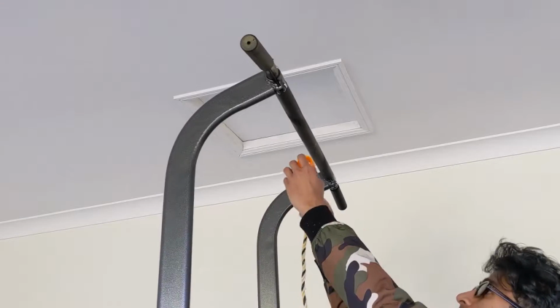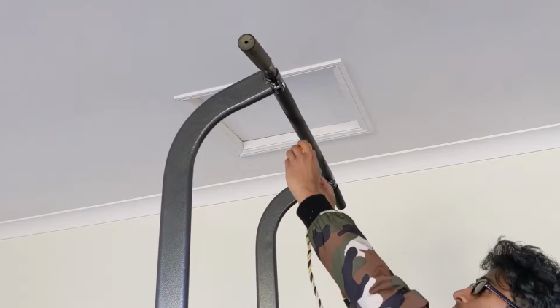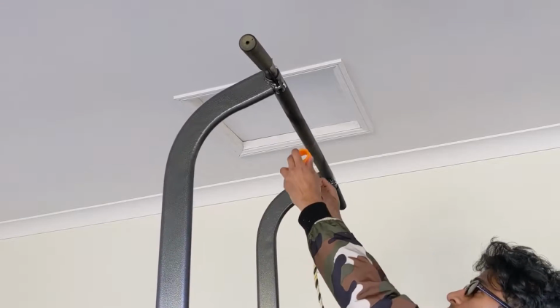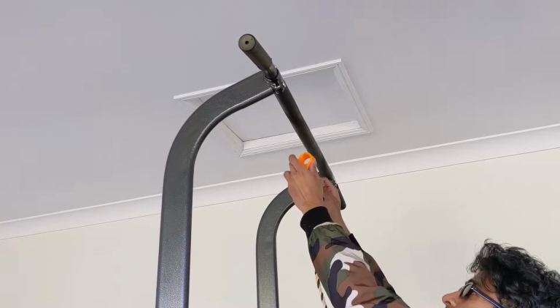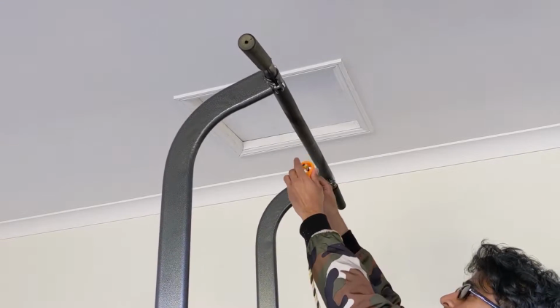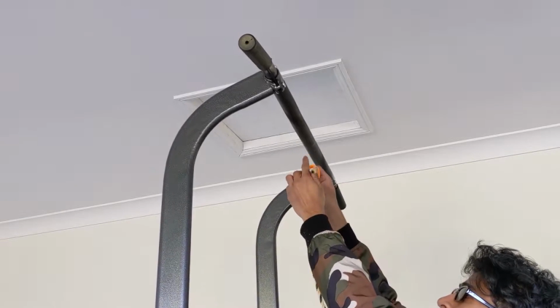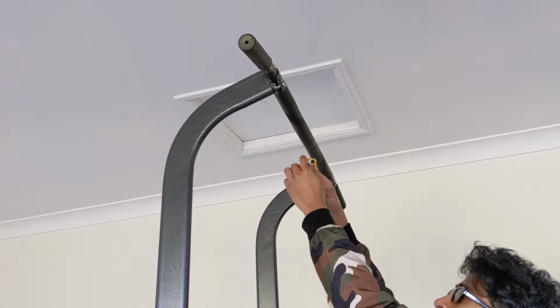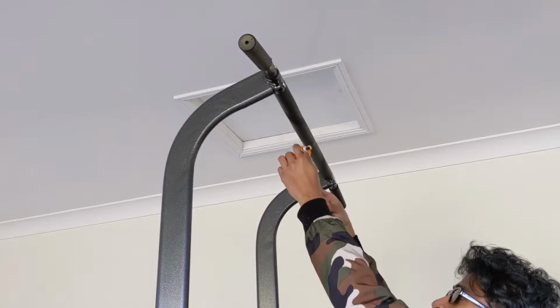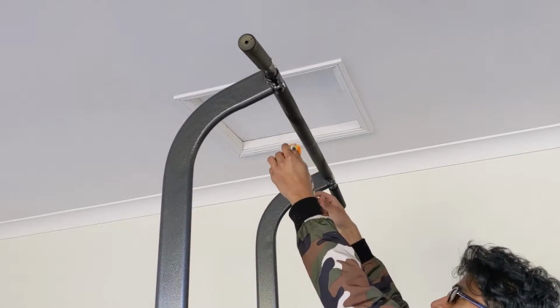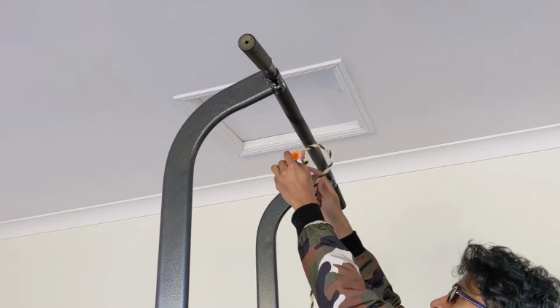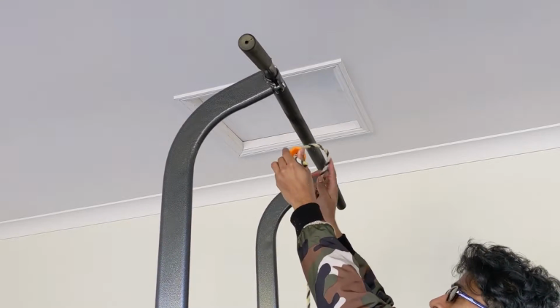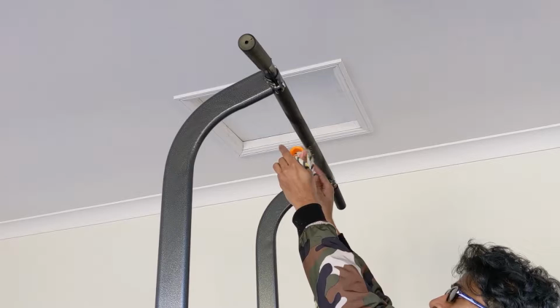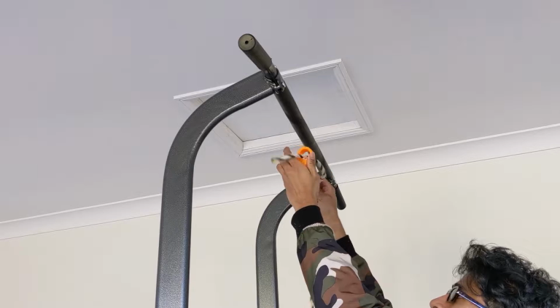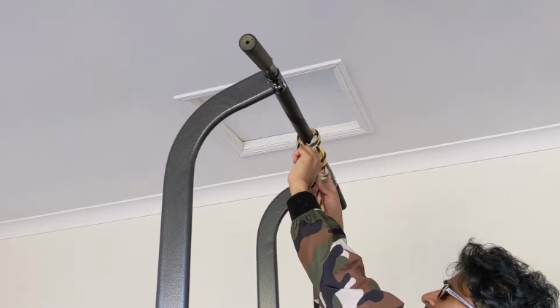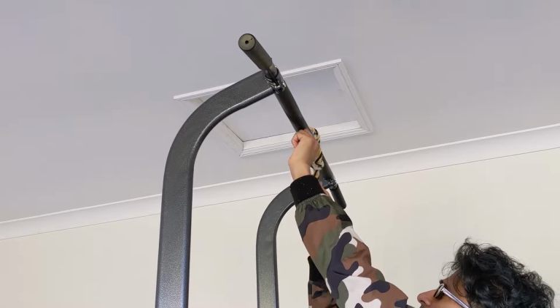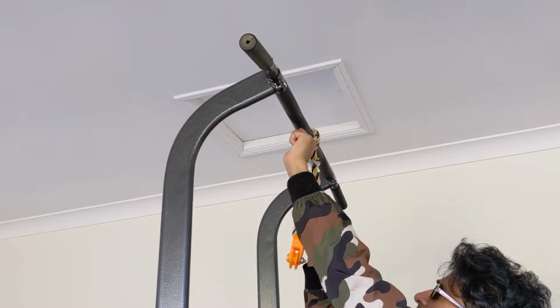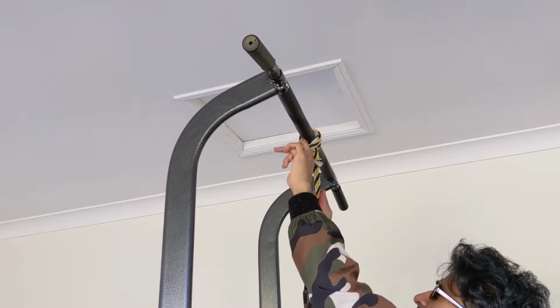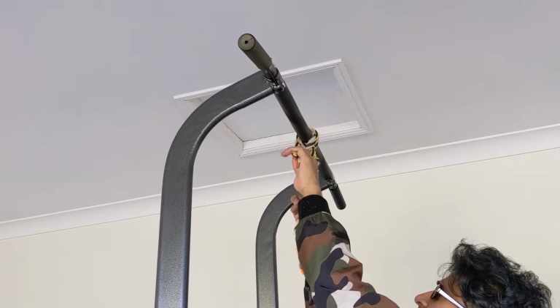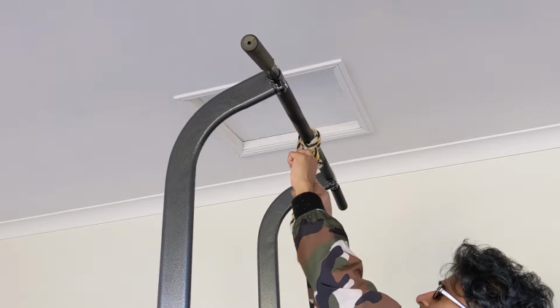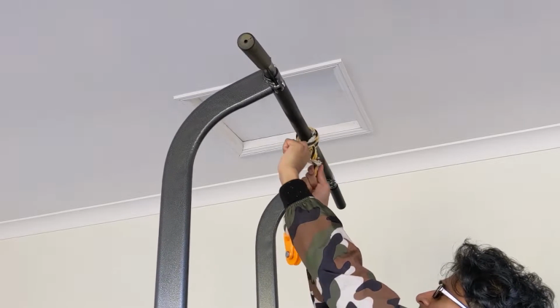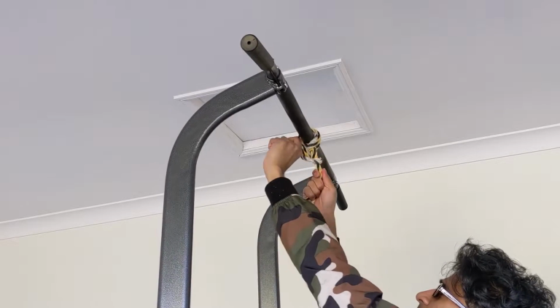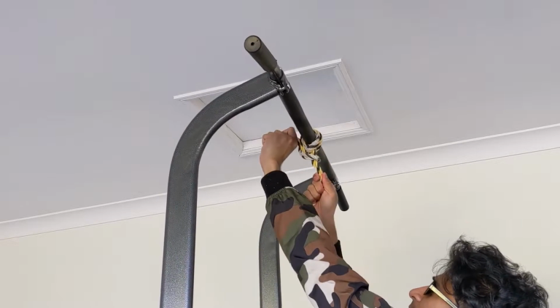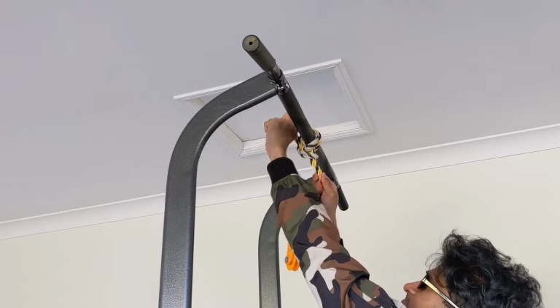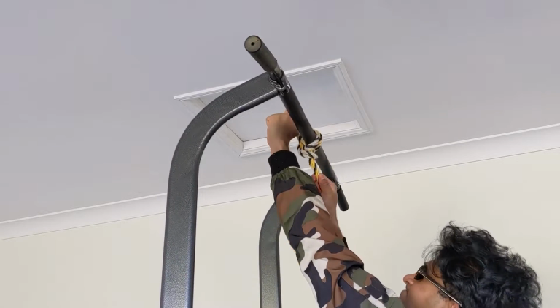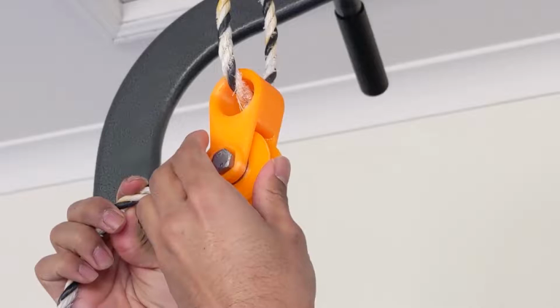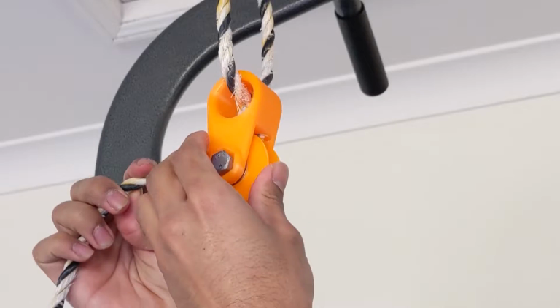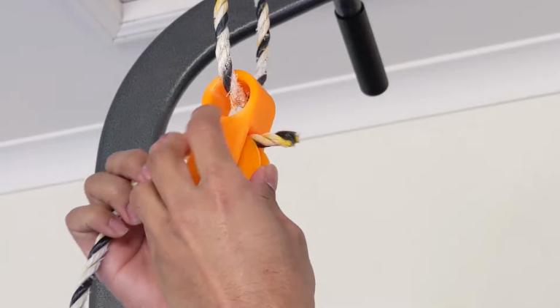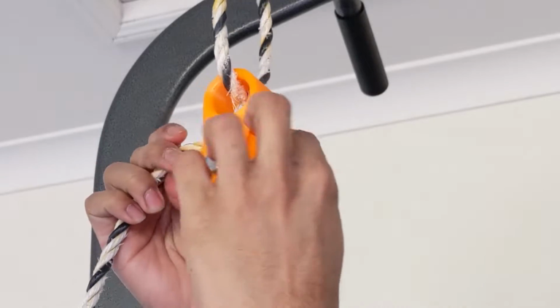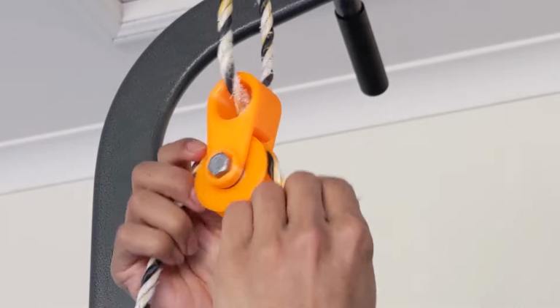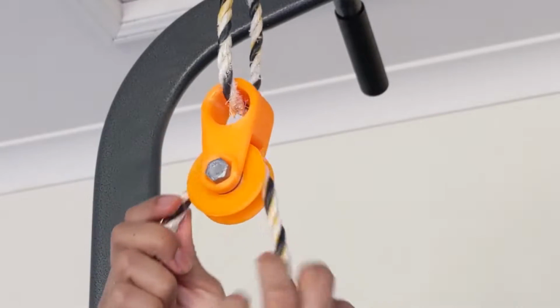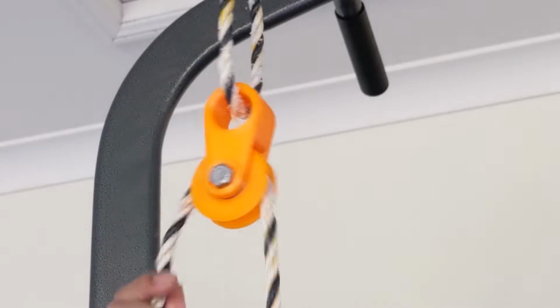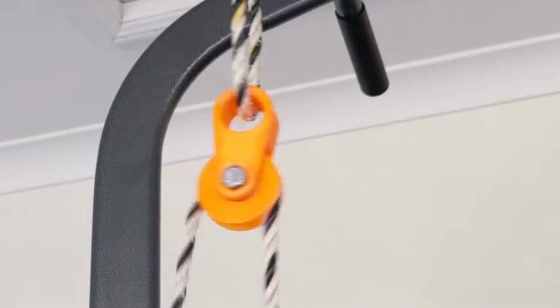Rope up to 10mm thick can be used for everything in the video. The rope I'm using is pretty bad, but some paracord would be better — it's cheap too.